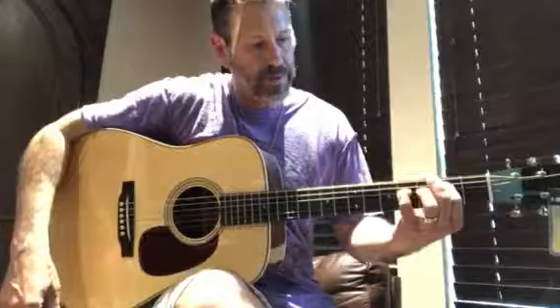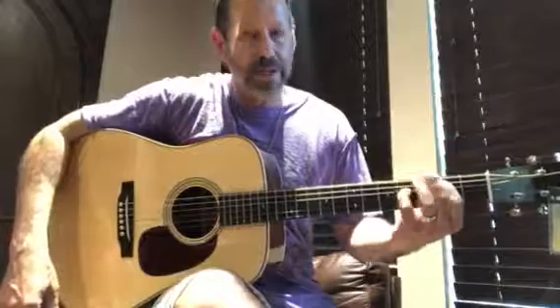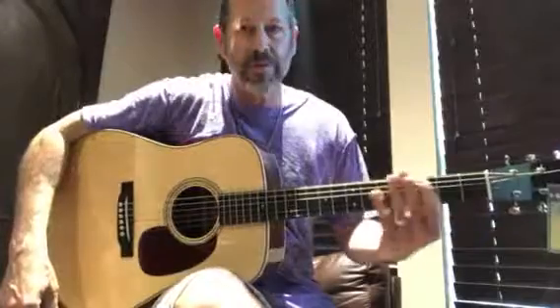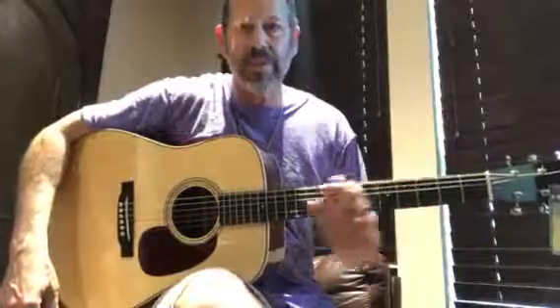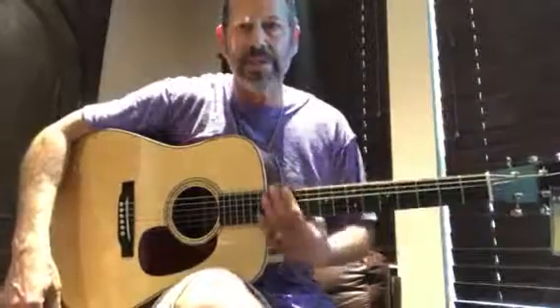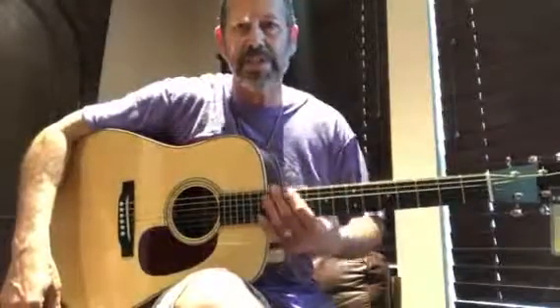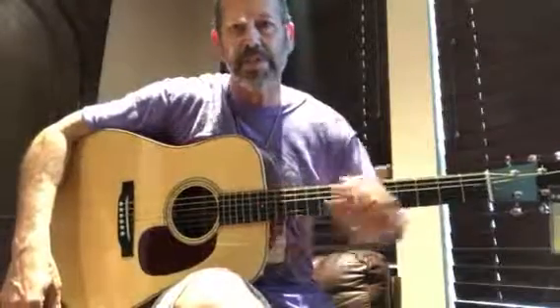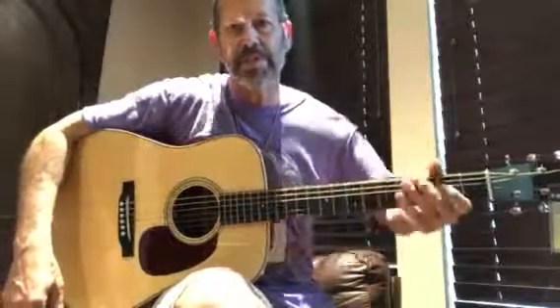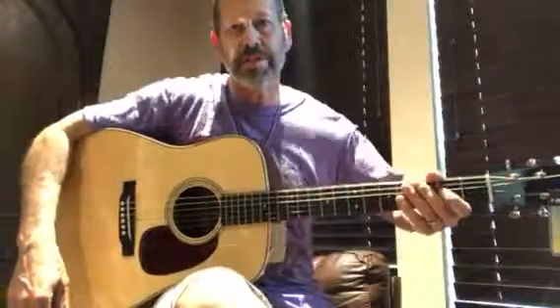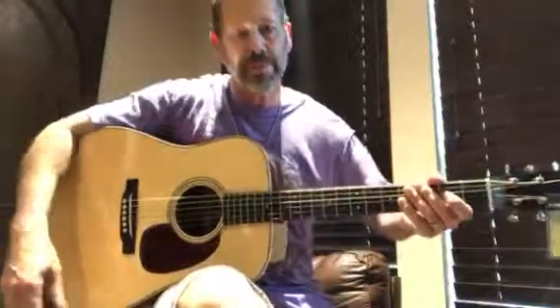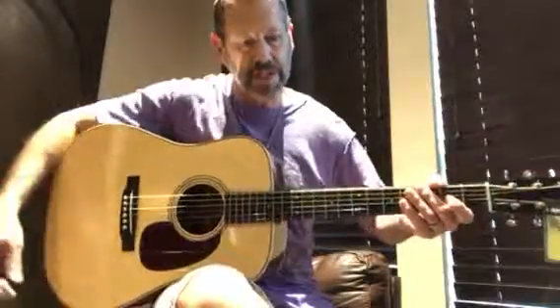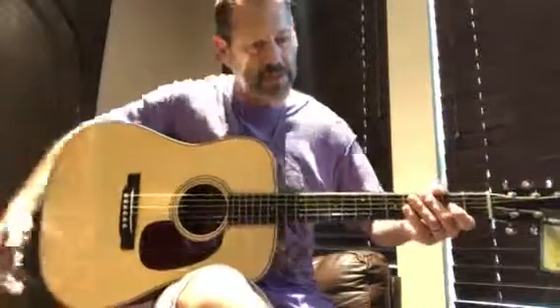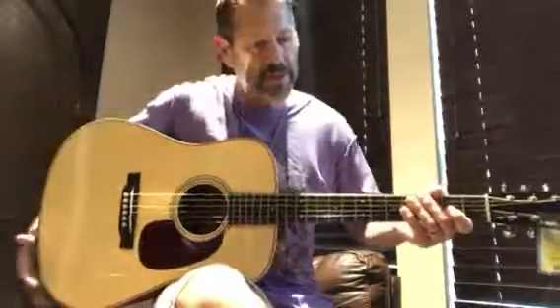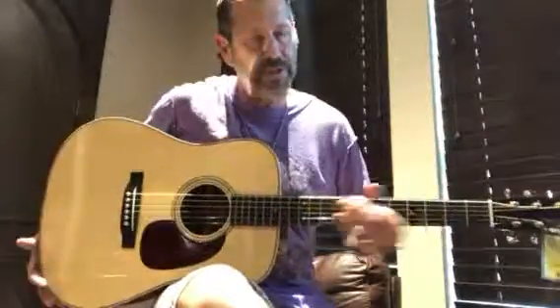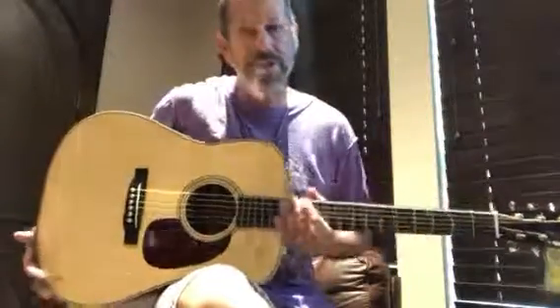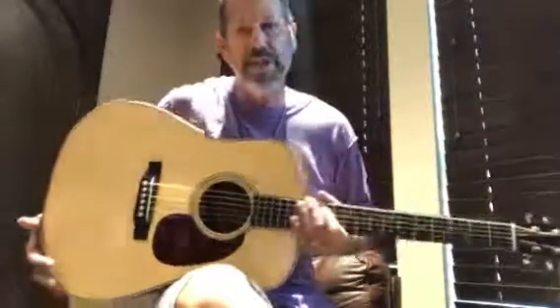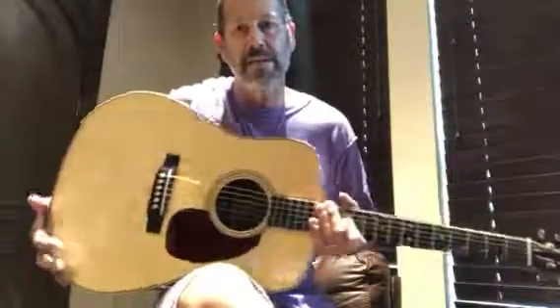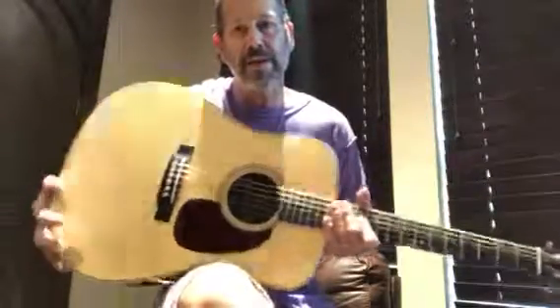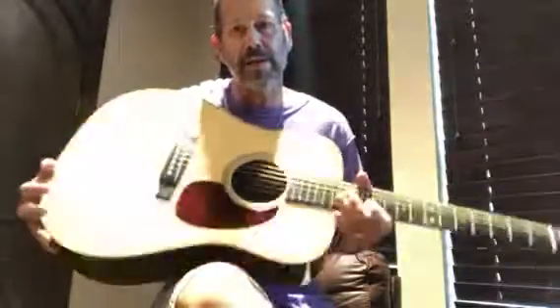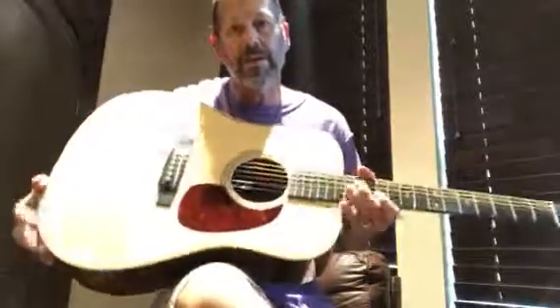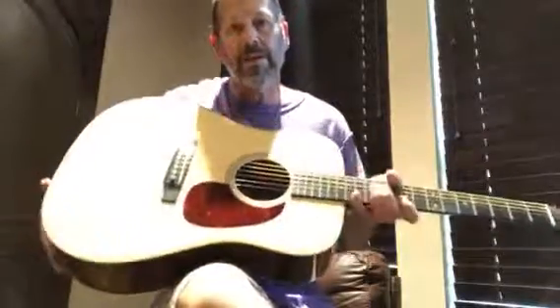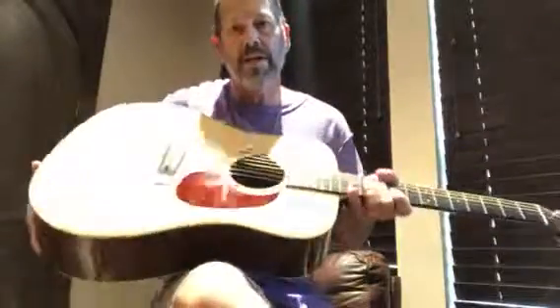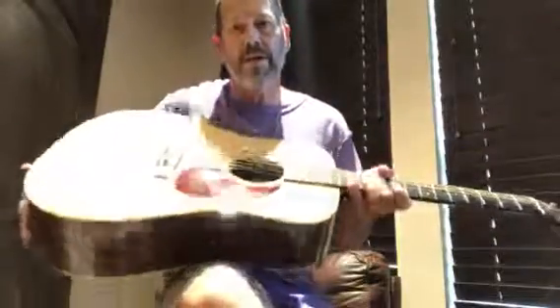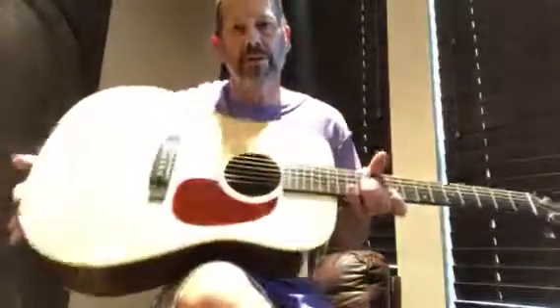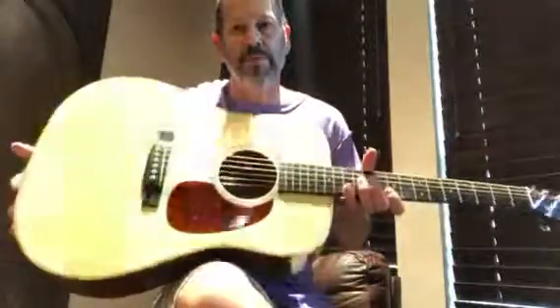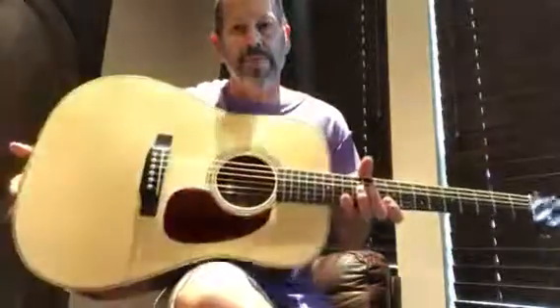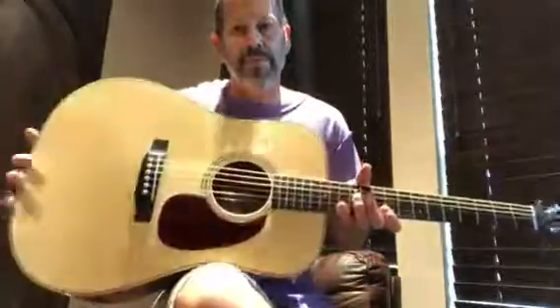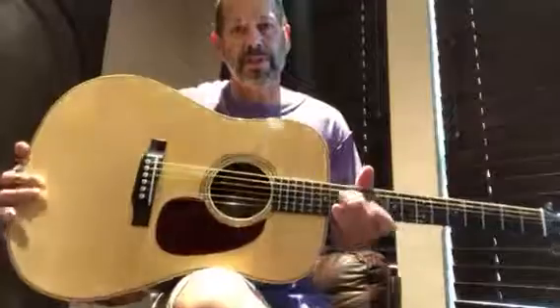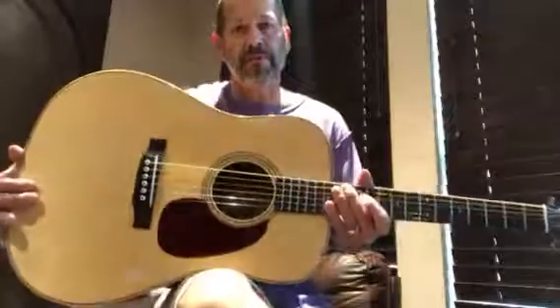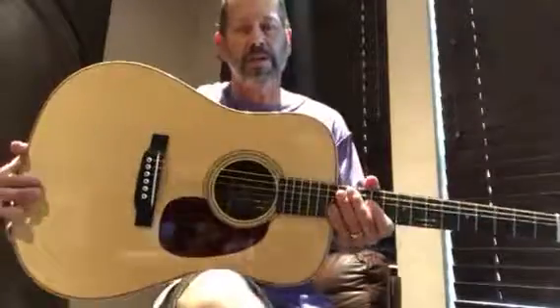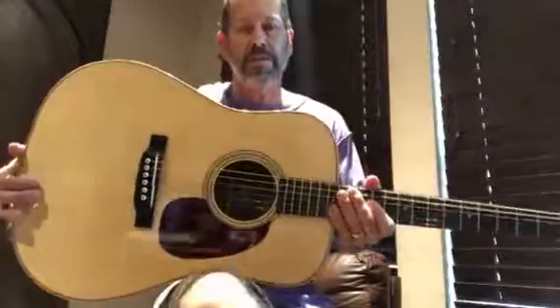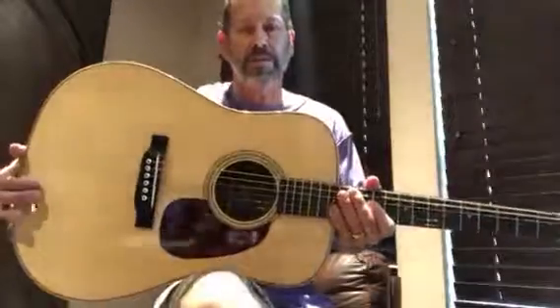It's got a really nice, deep, rich tone — real nice balance, real dynamic. I hope that gives you an idea of what it can do.